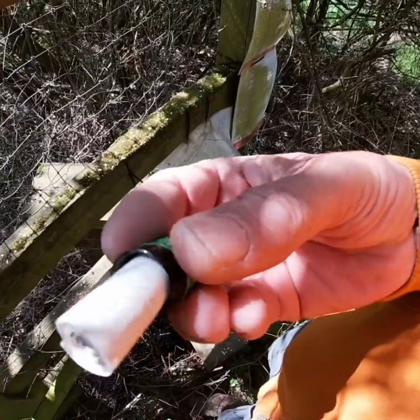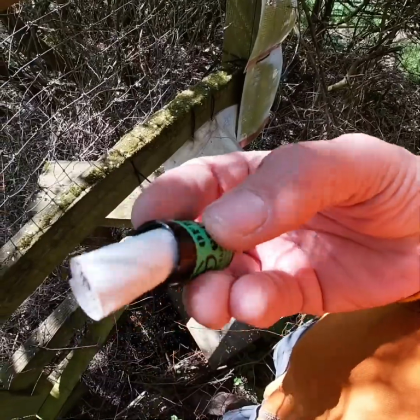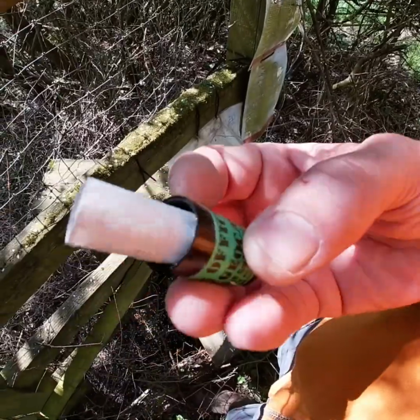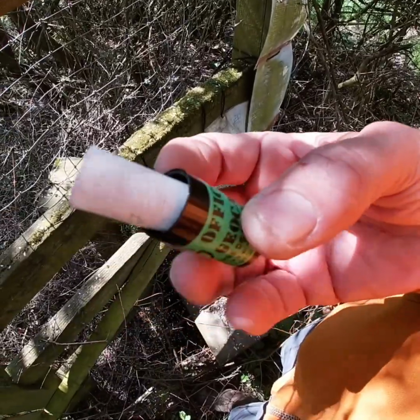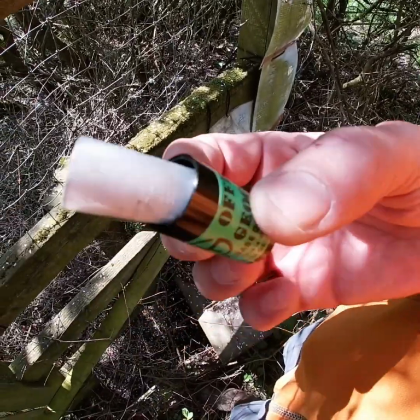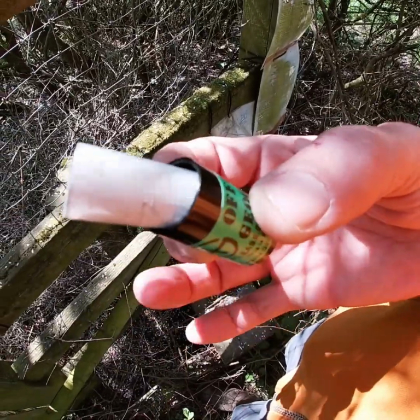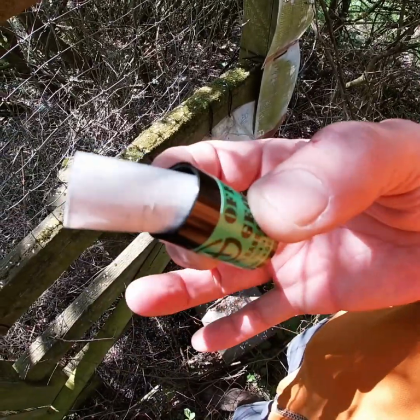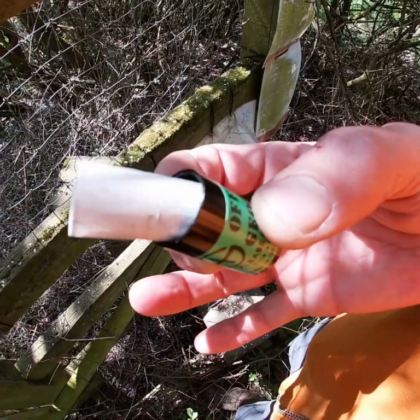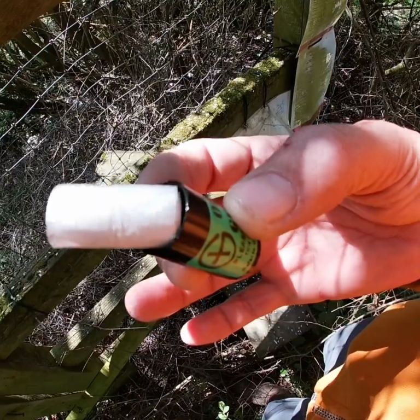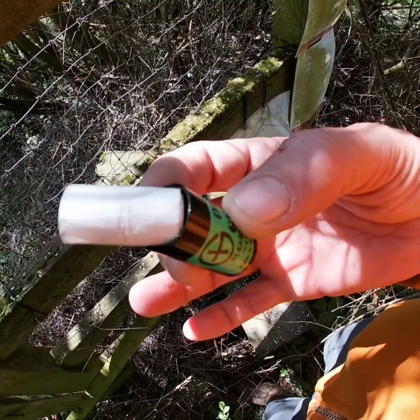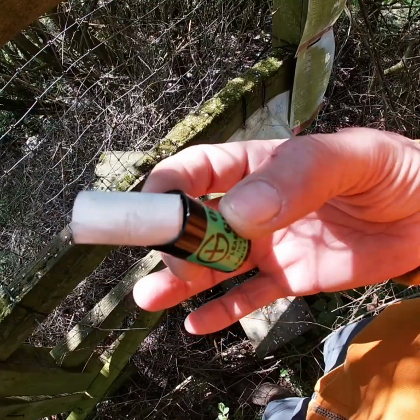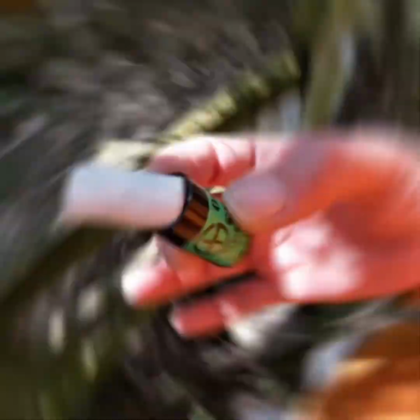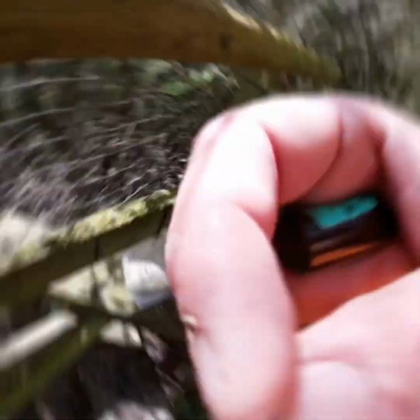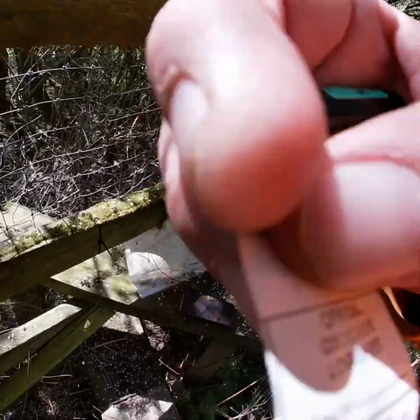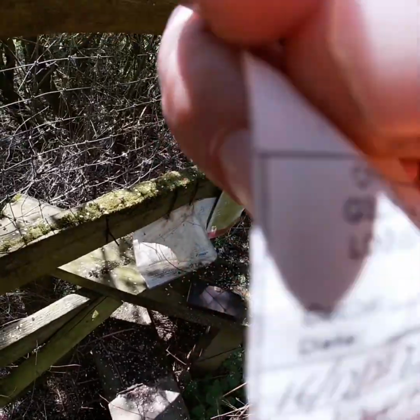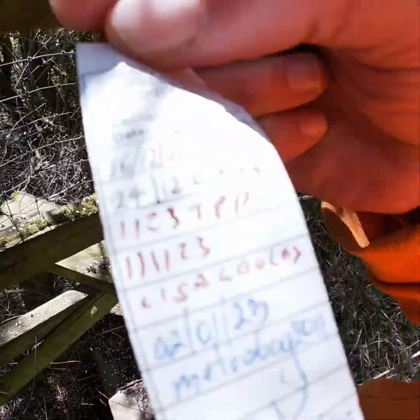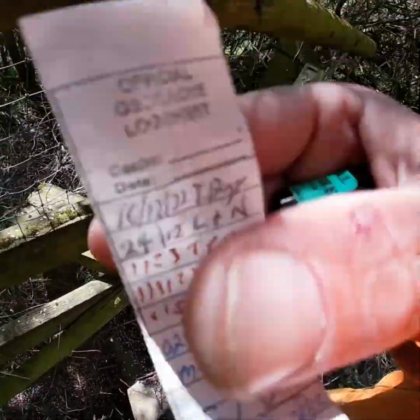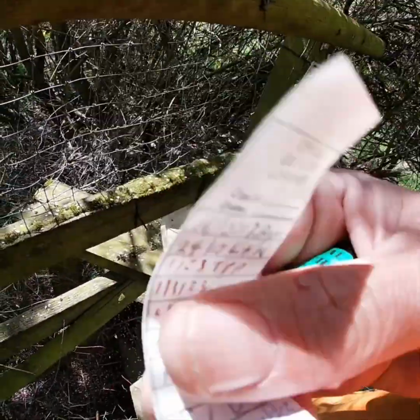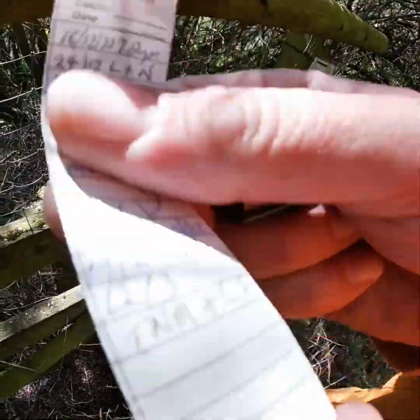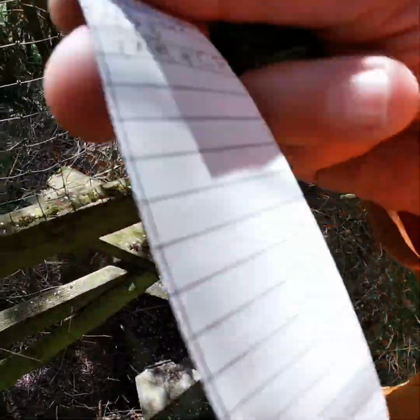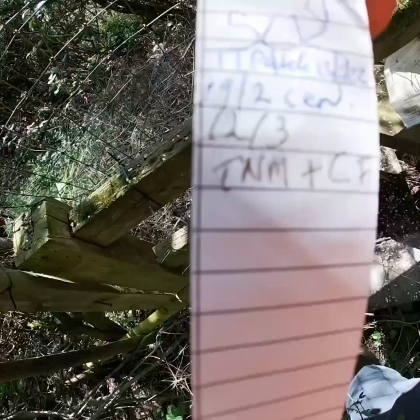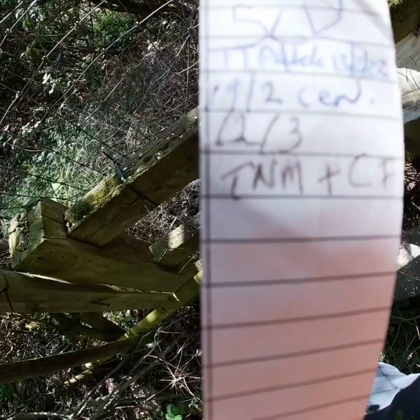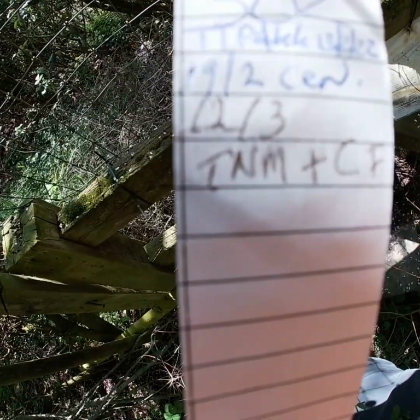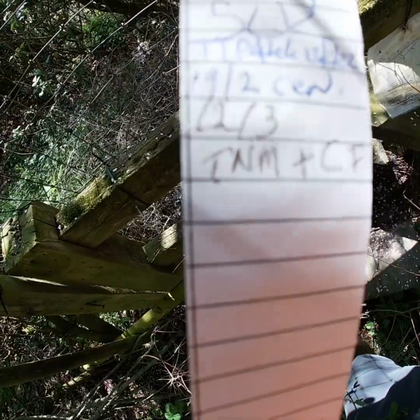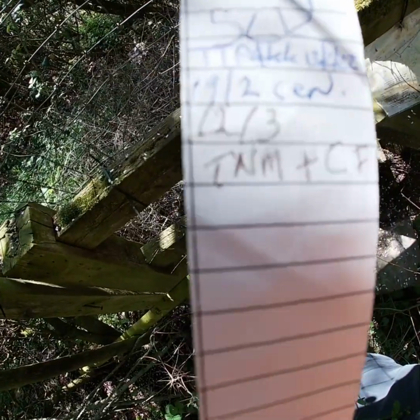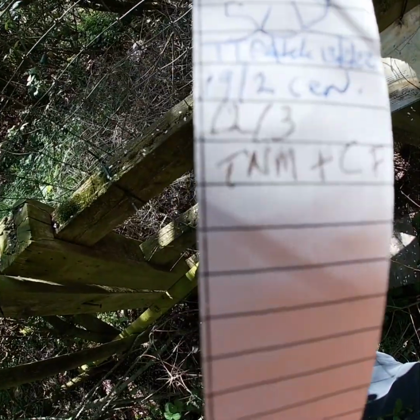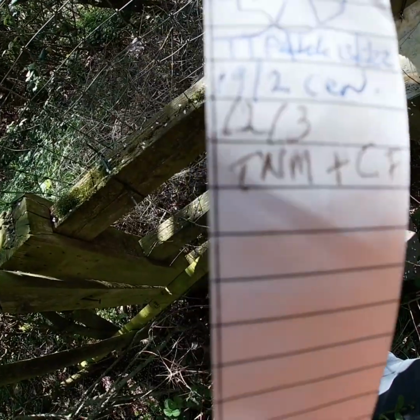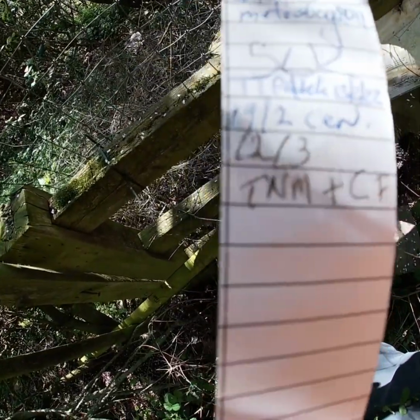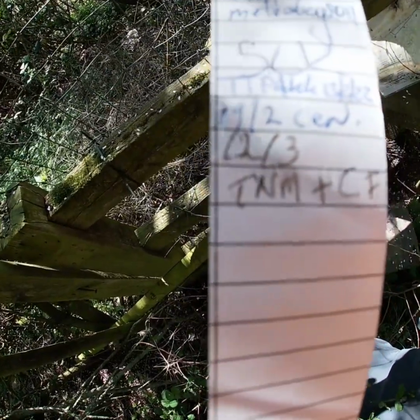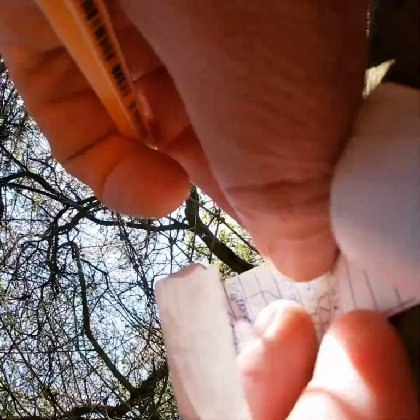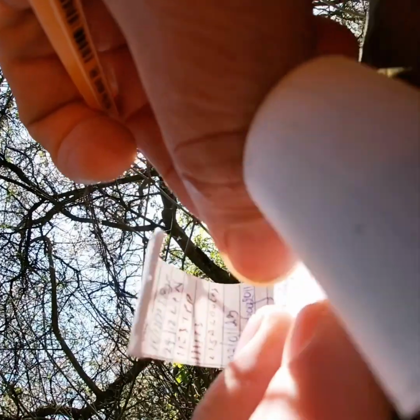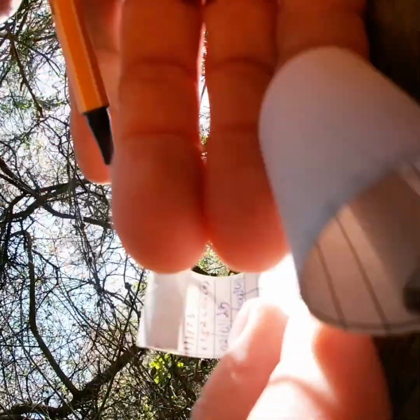At ground zero it's time to find the cache itself and we've already had a hint to show us where that cache may be. Open the cache and inside there'll be a log which you can sign to physically evidence that you have found this cache.